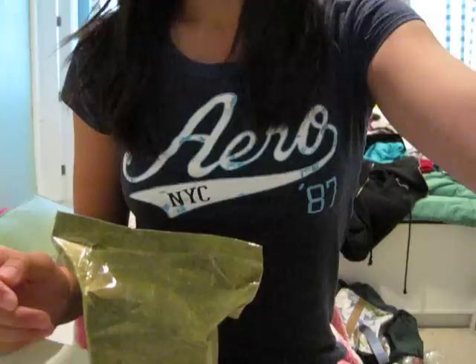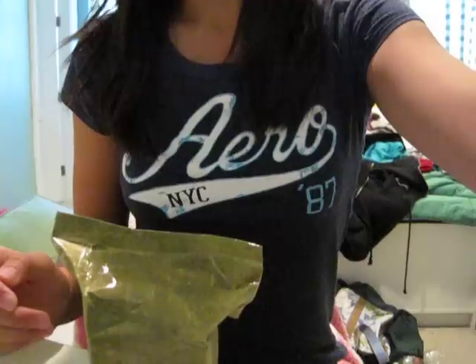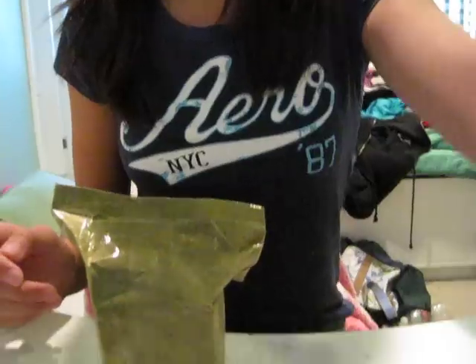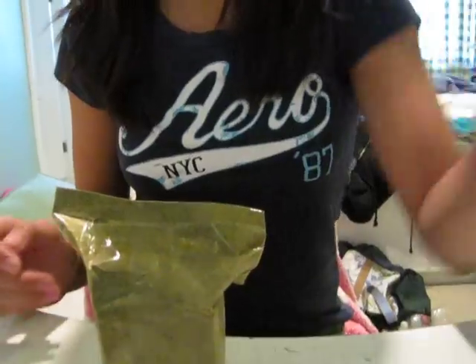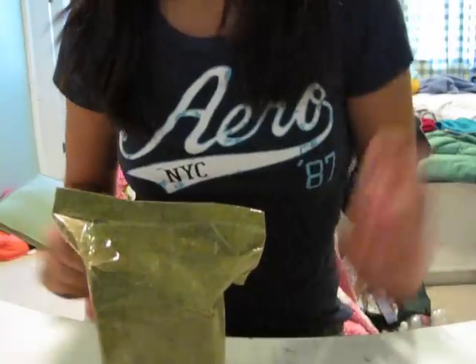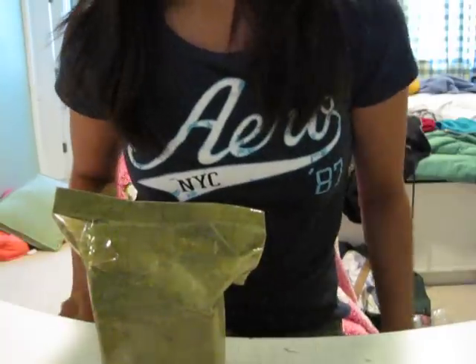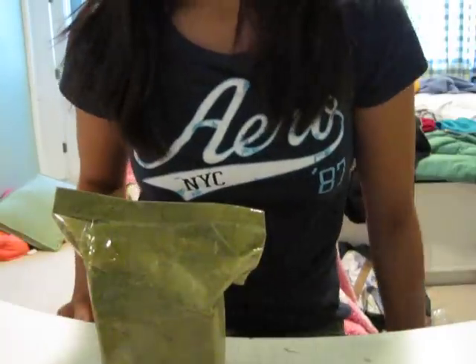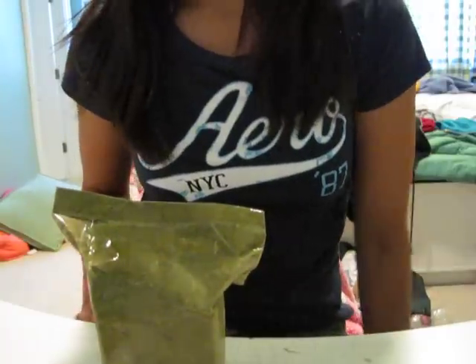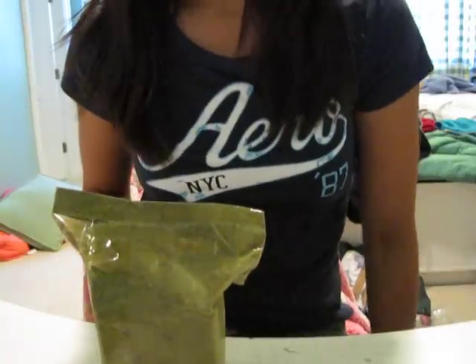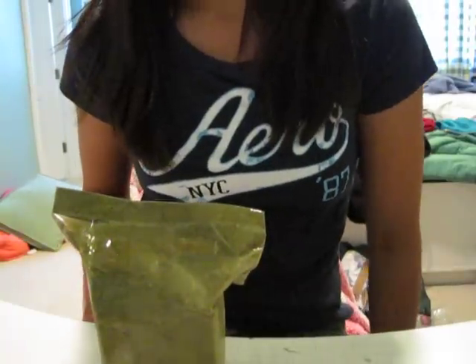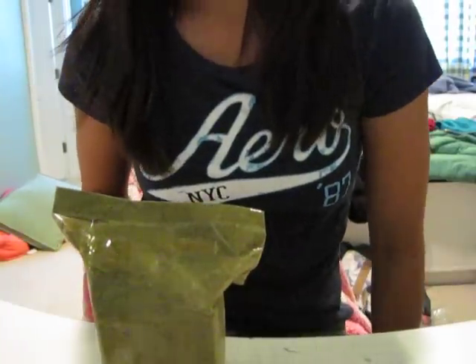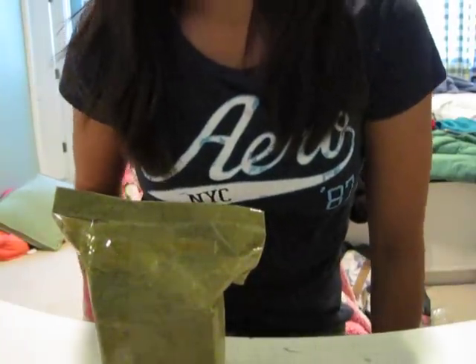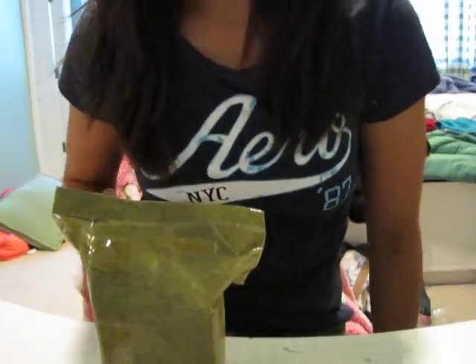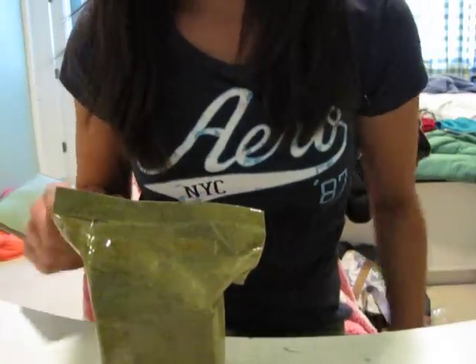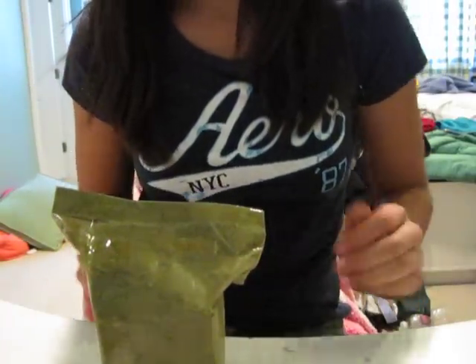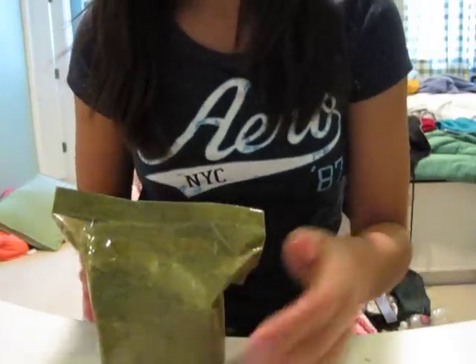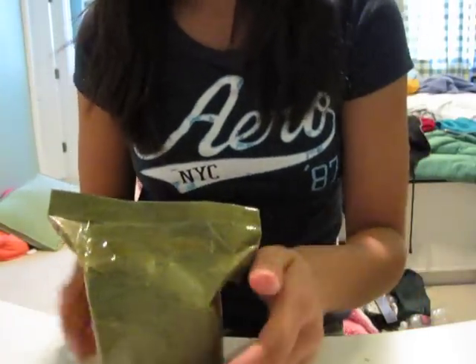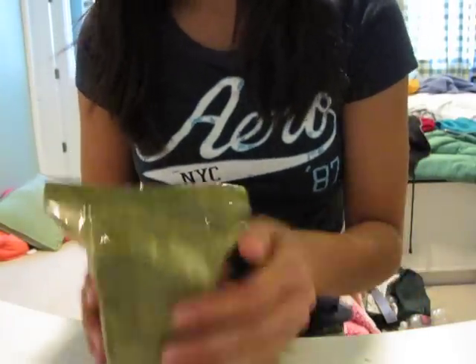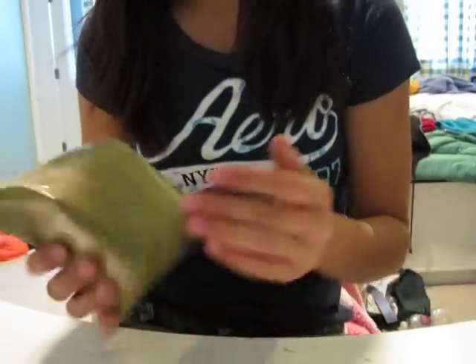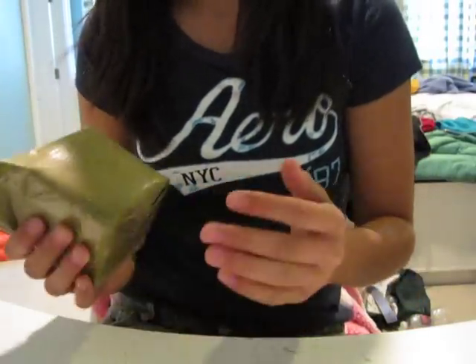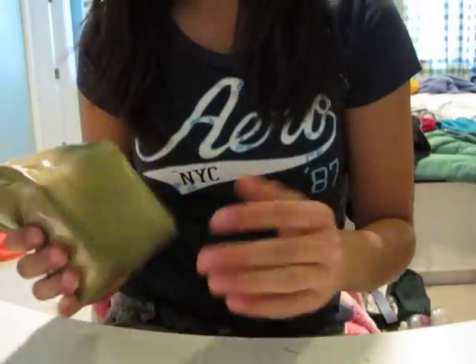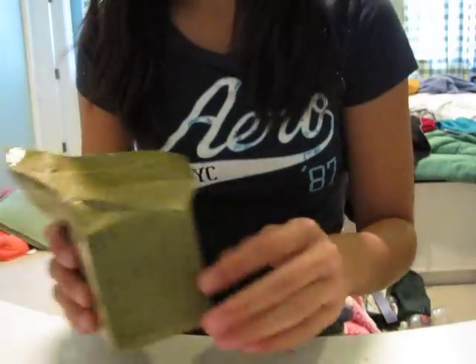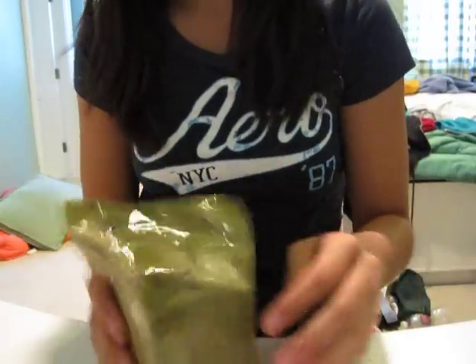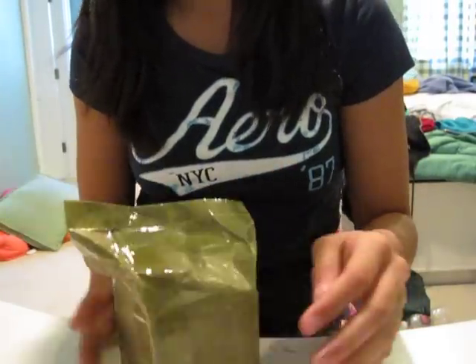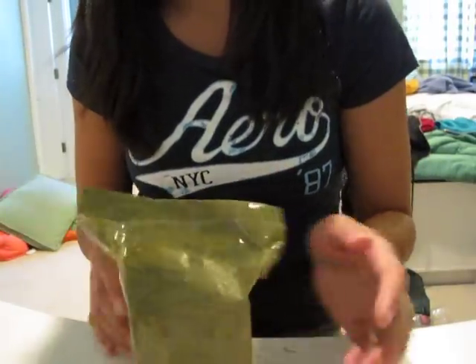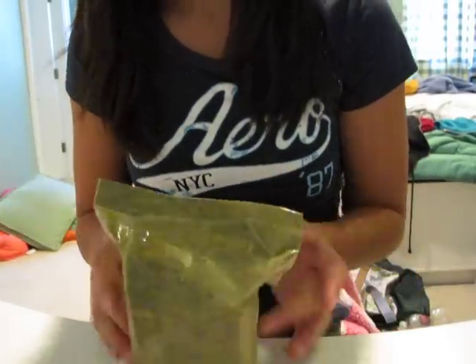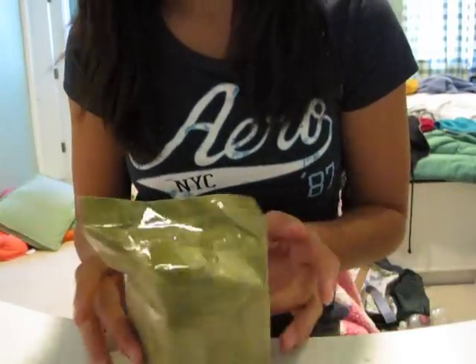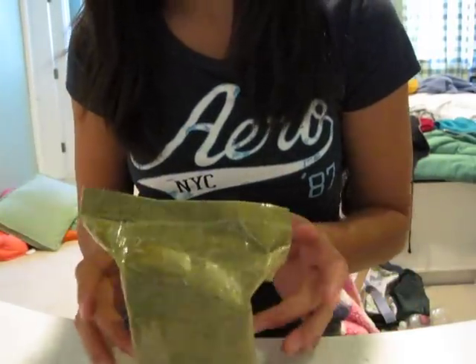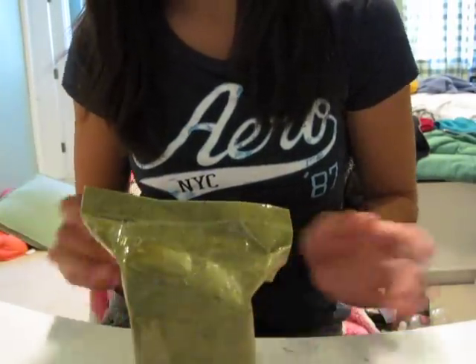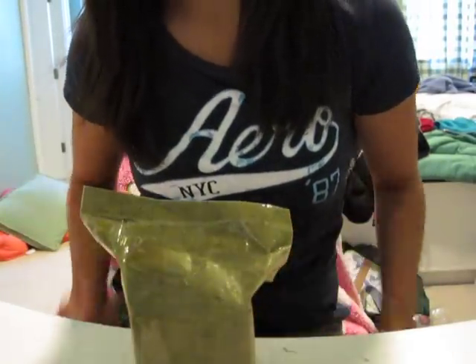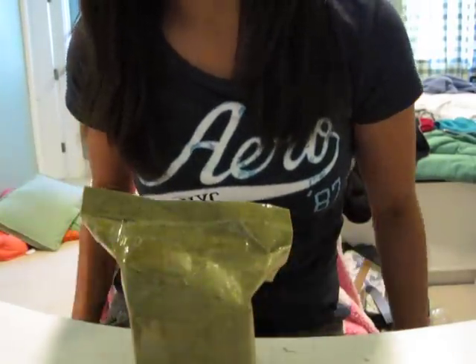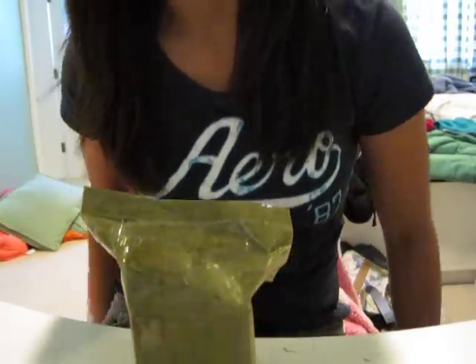Hey guys, it's Shayminmin95, and this is going to be a super quick unboxing. It's a mini QJ I bought myself.